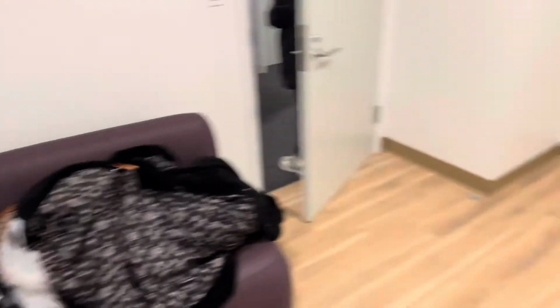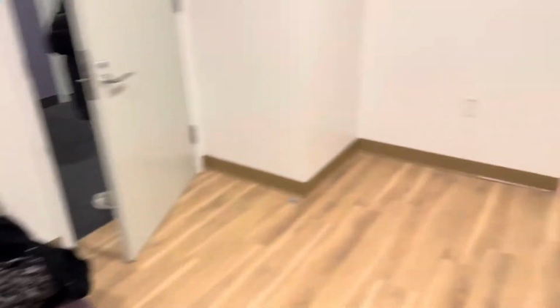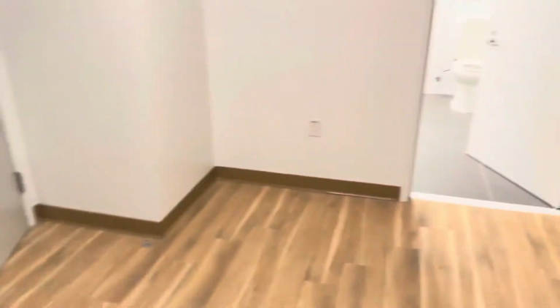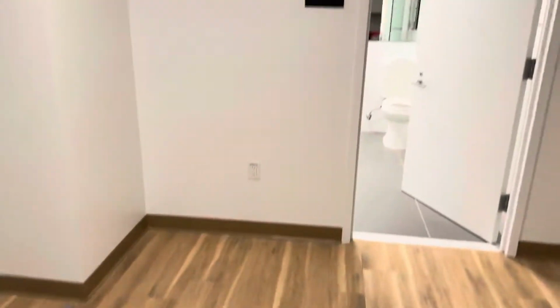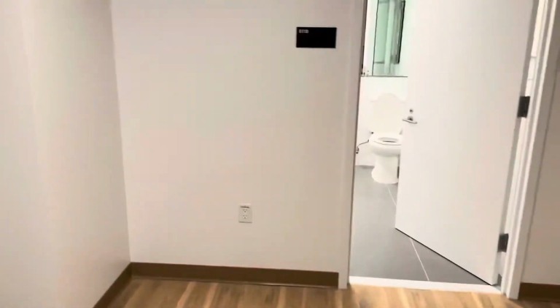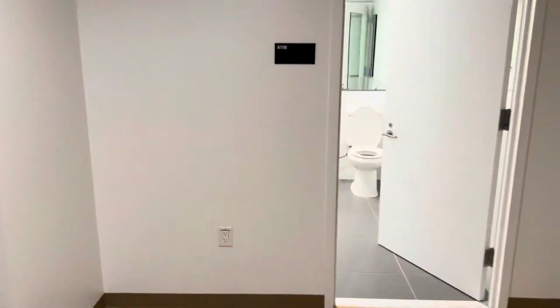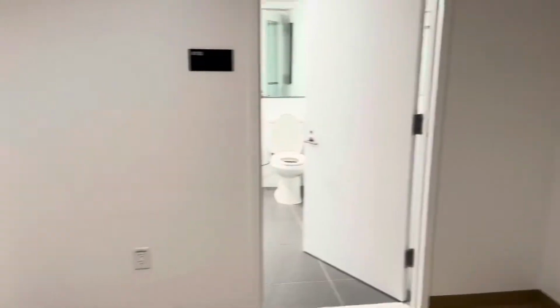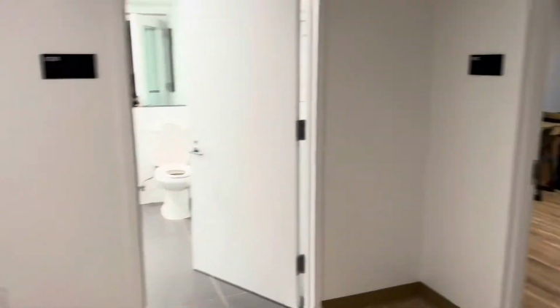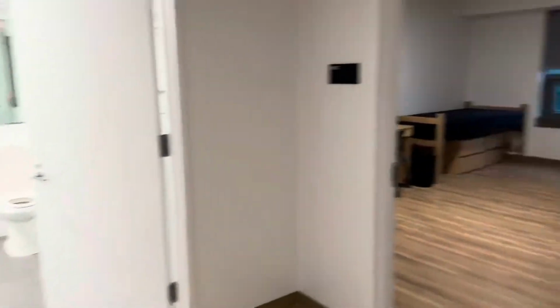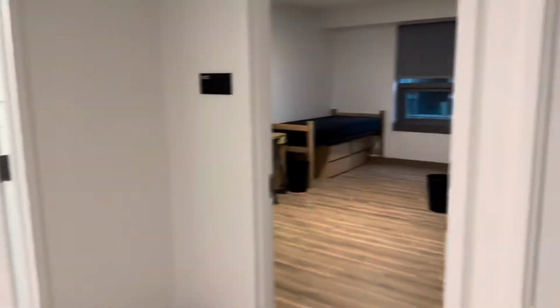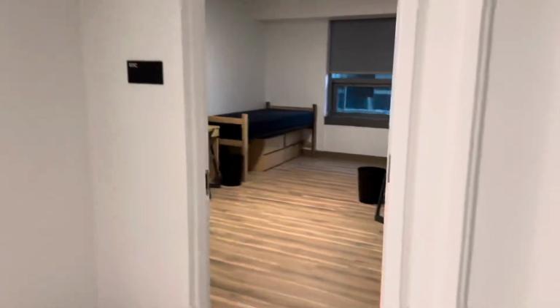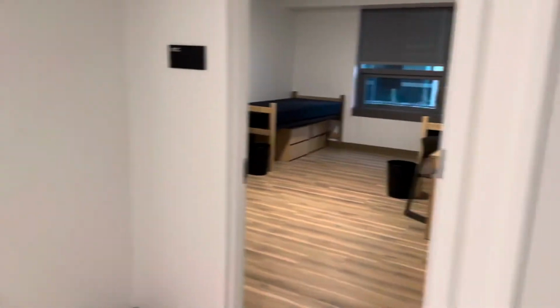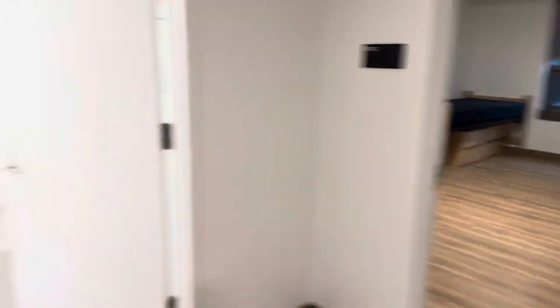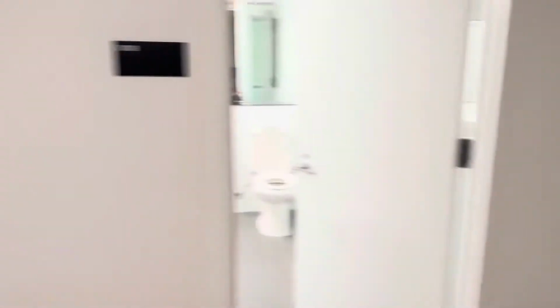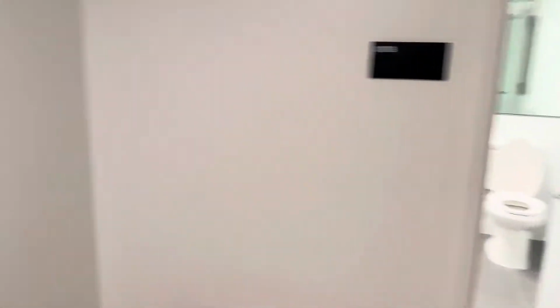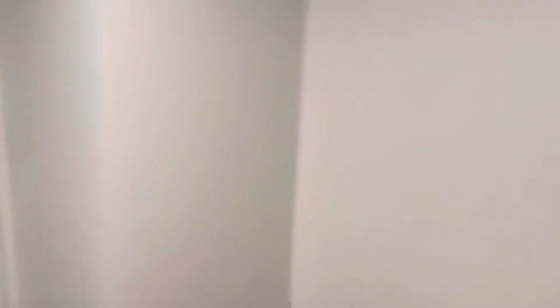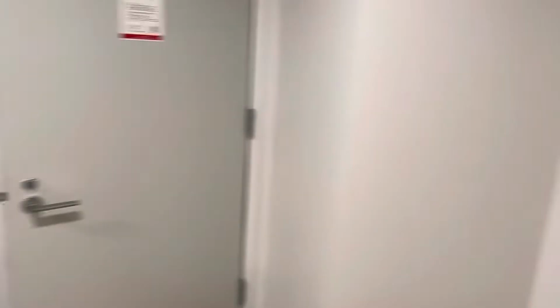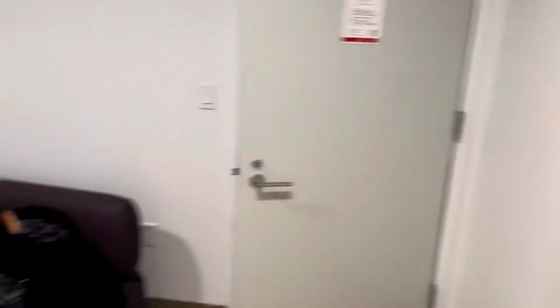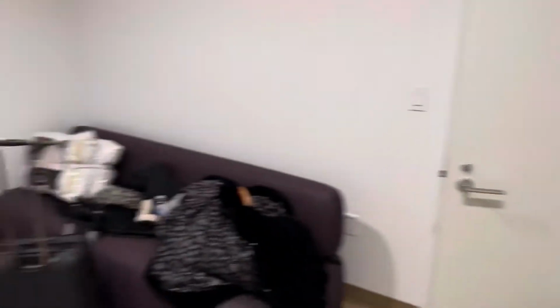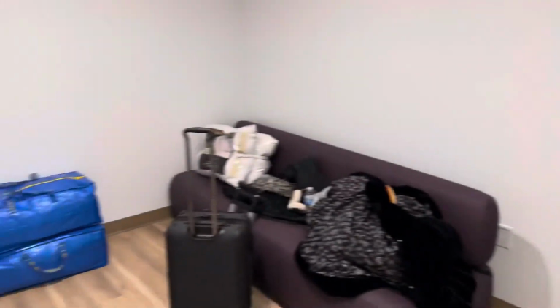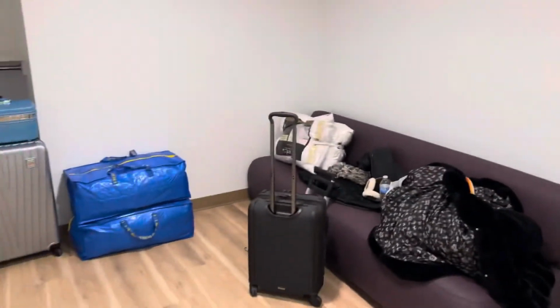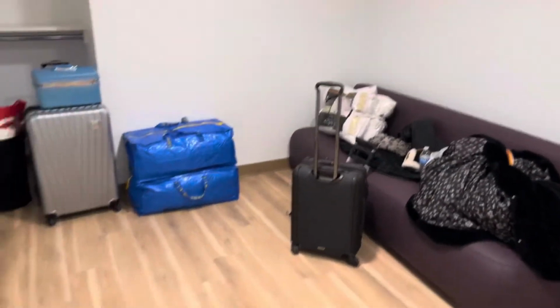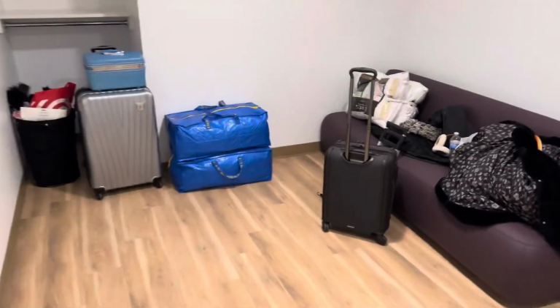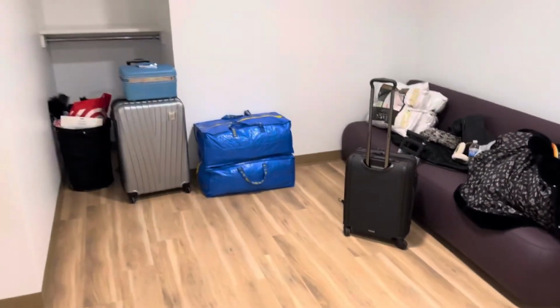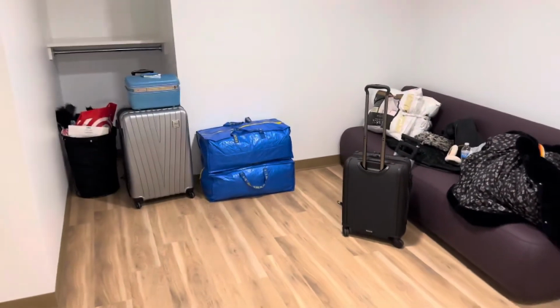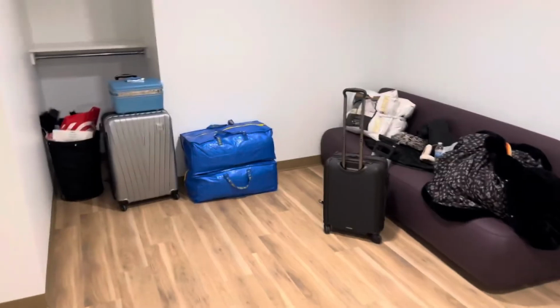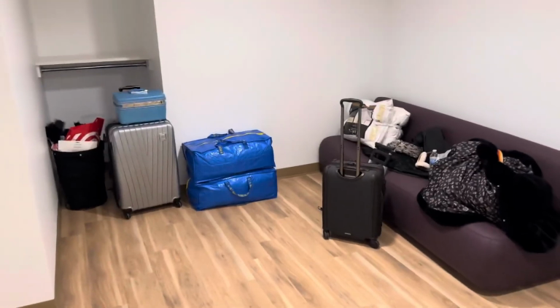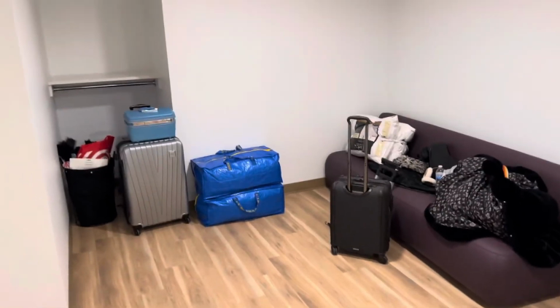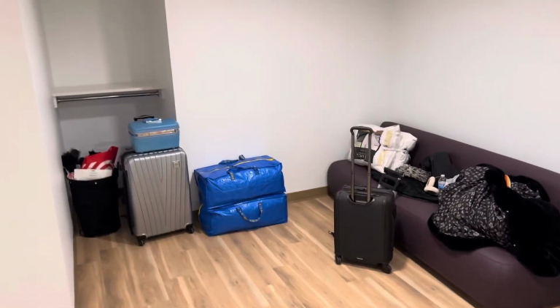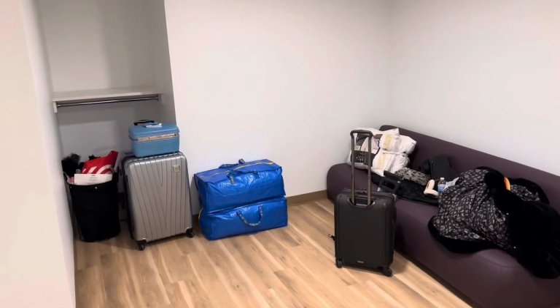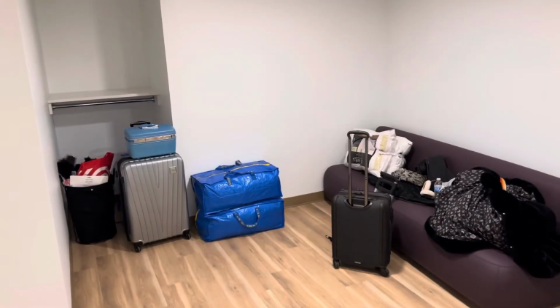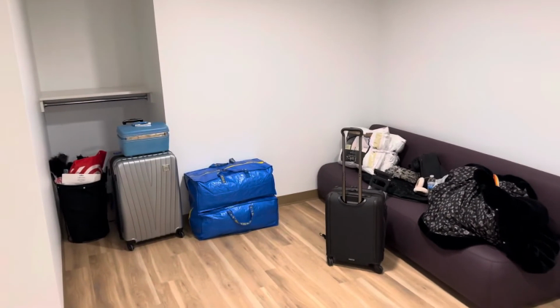However, there's no fridge or anything else in here. And there's all my stuff.